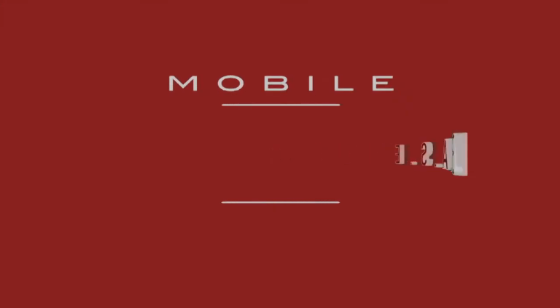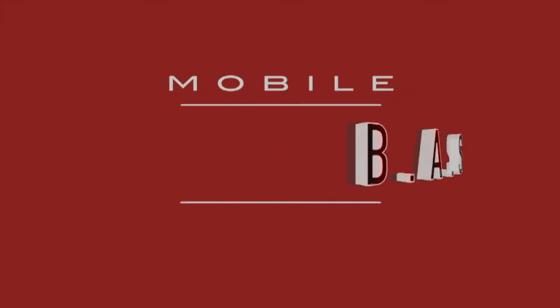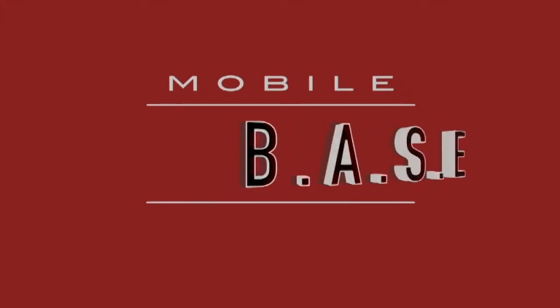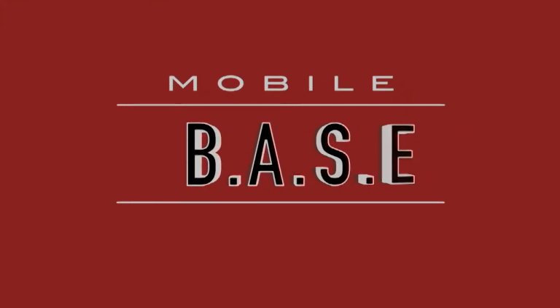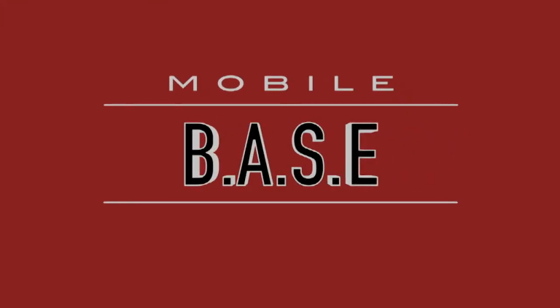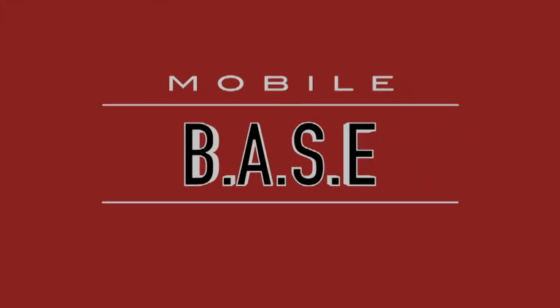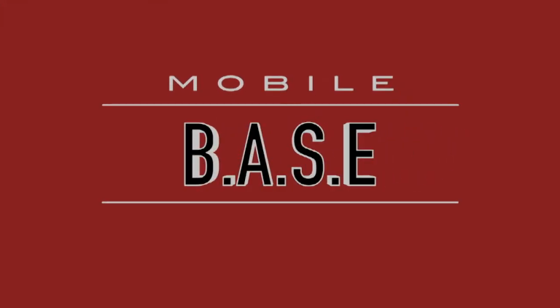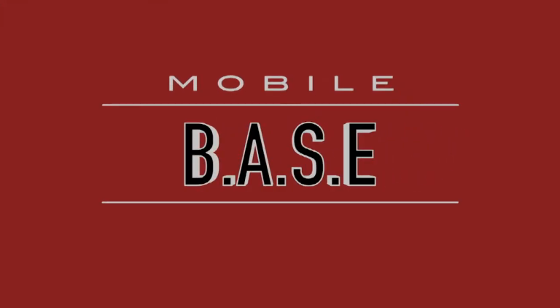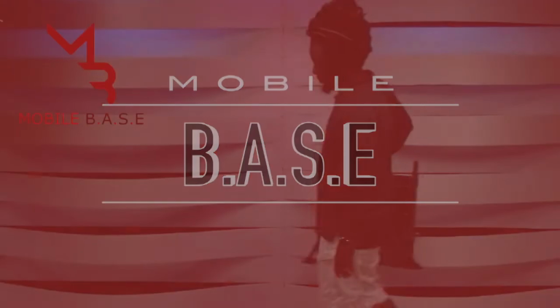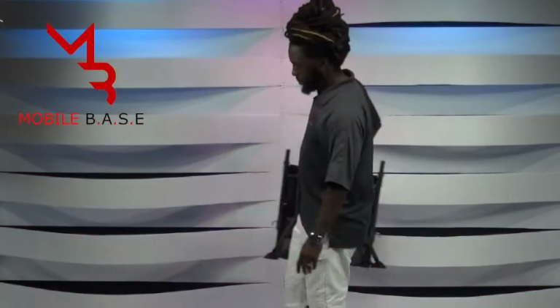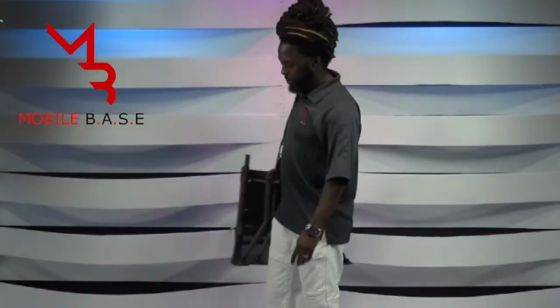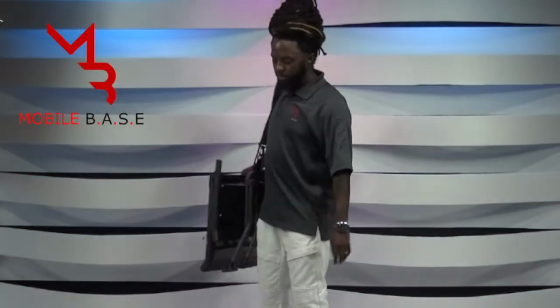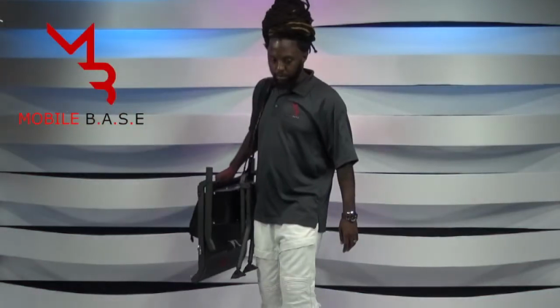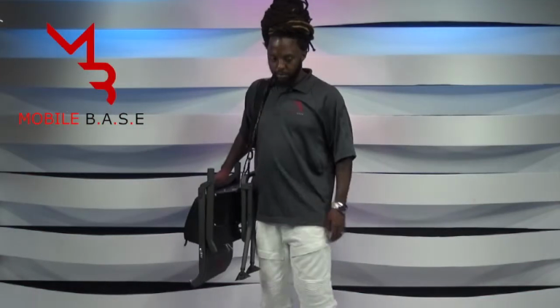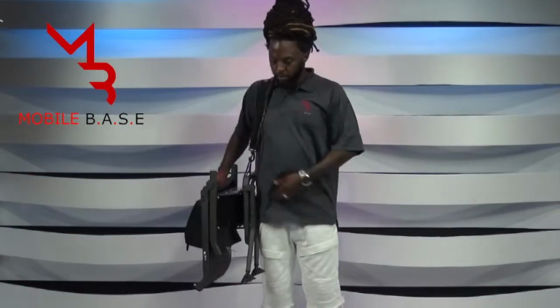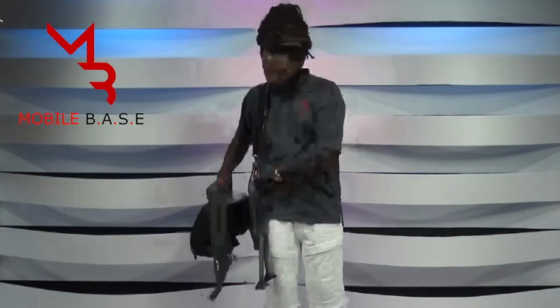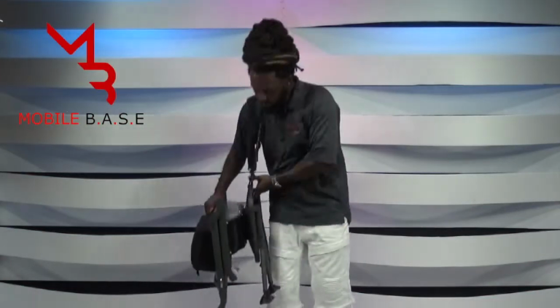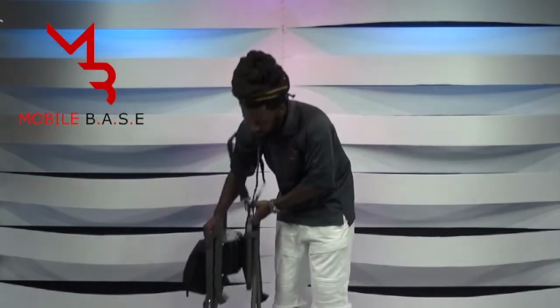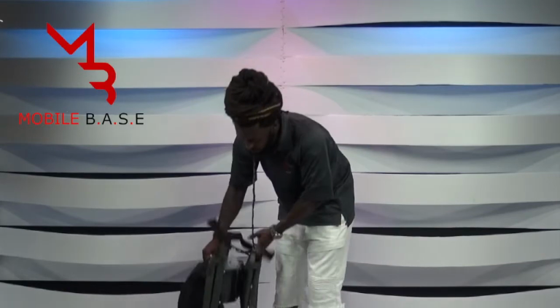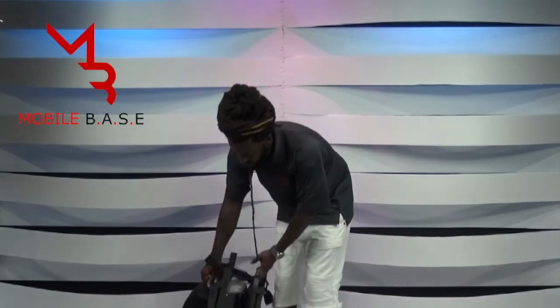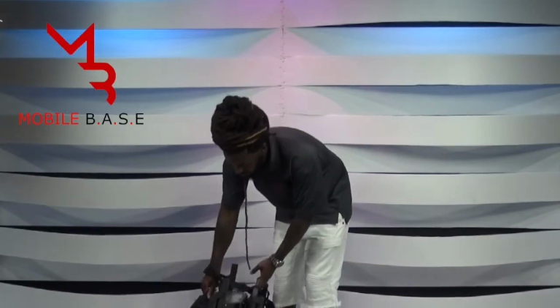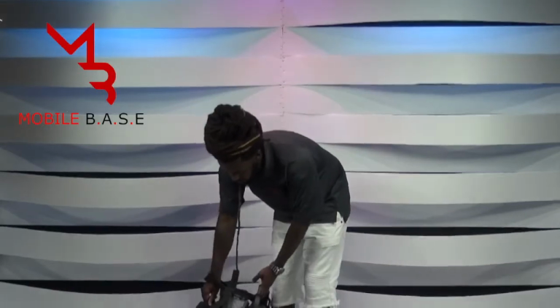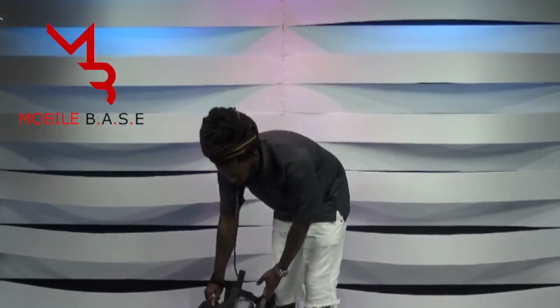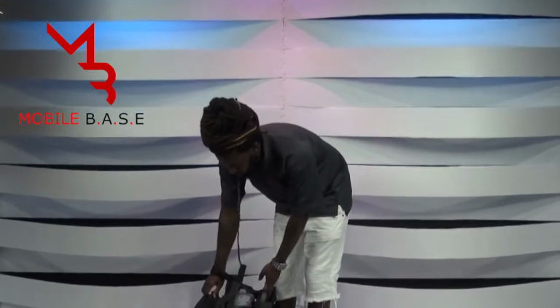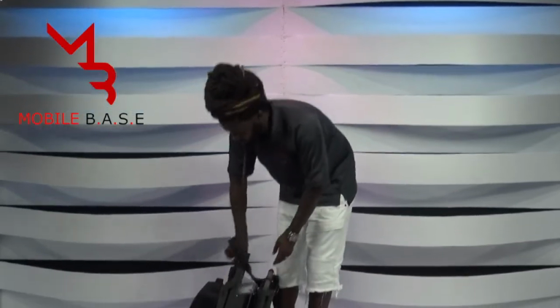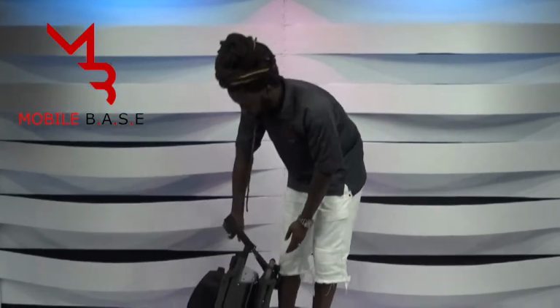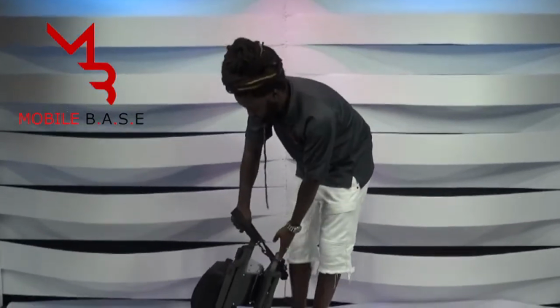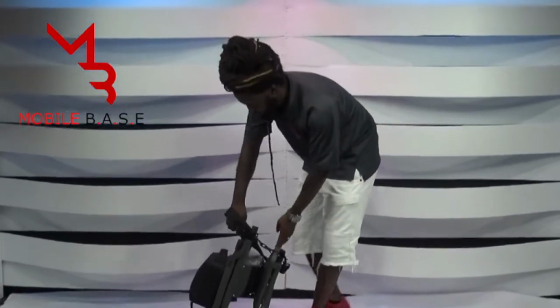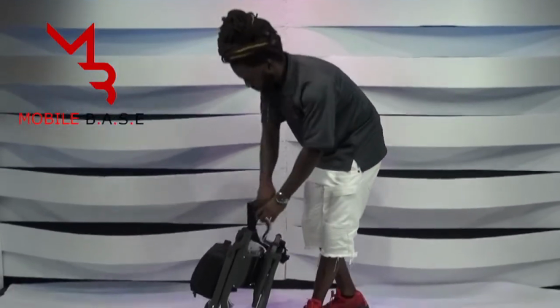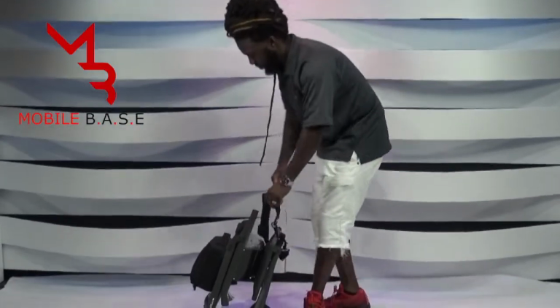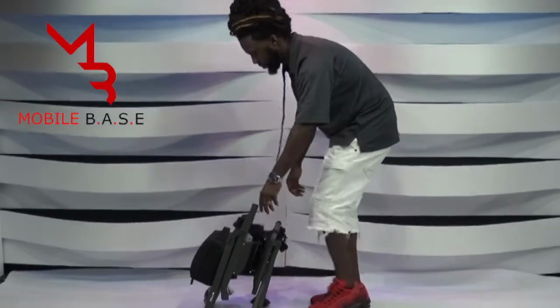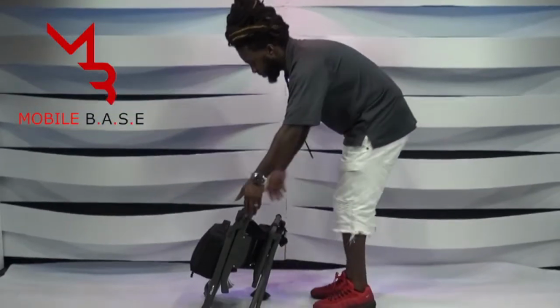Mobile Base. Mobile Barber and Stylist equipment is shoulder-strap carried. Once placed on the ground, the unit will rest in an upright position.